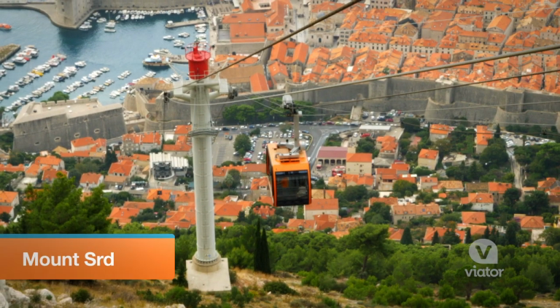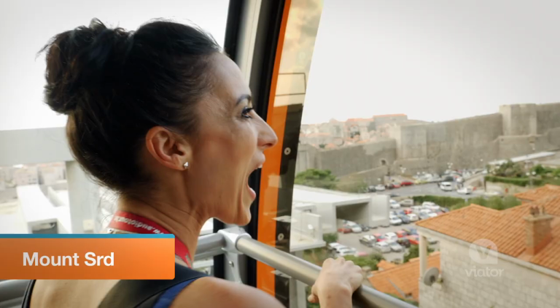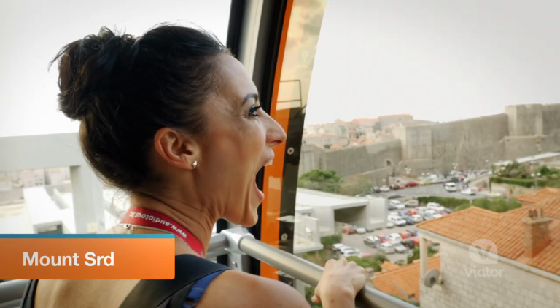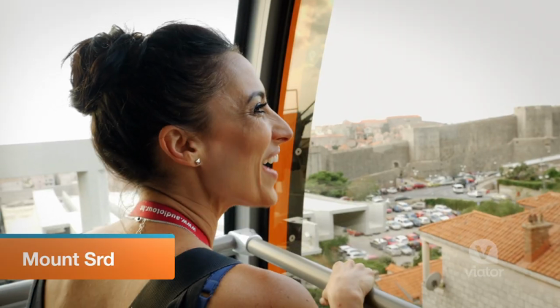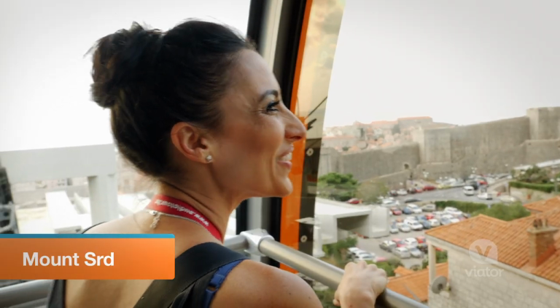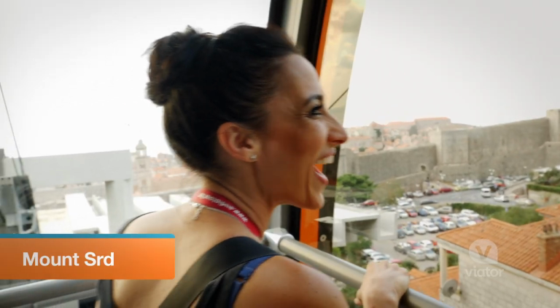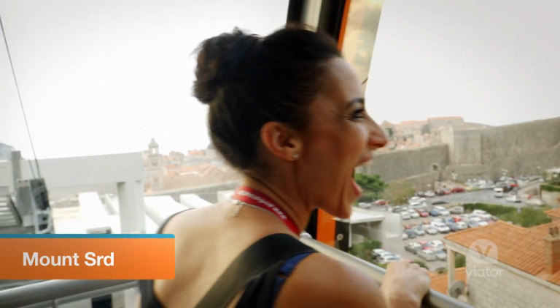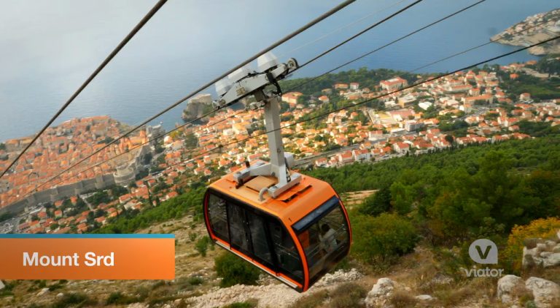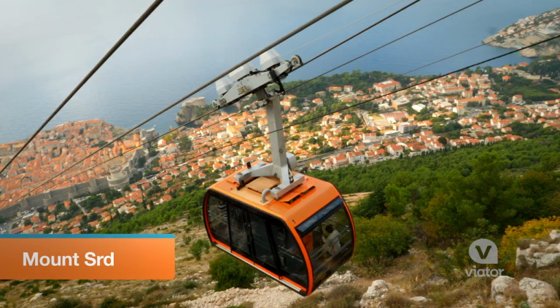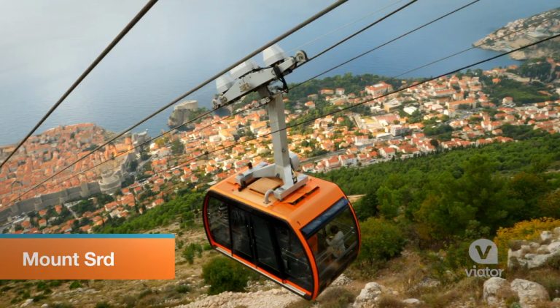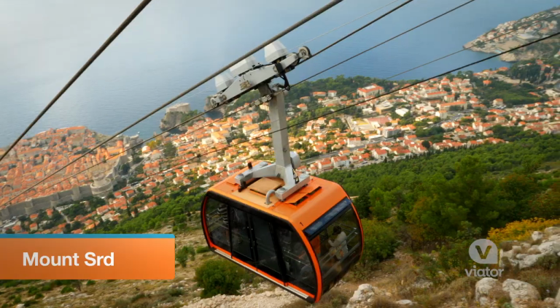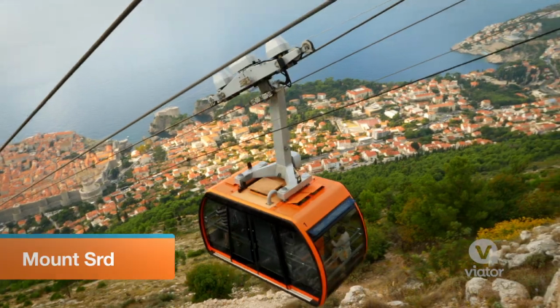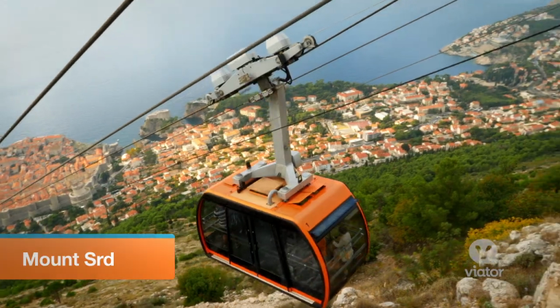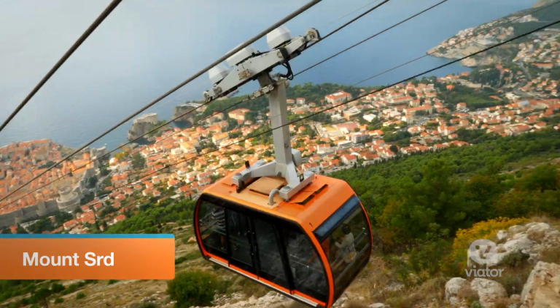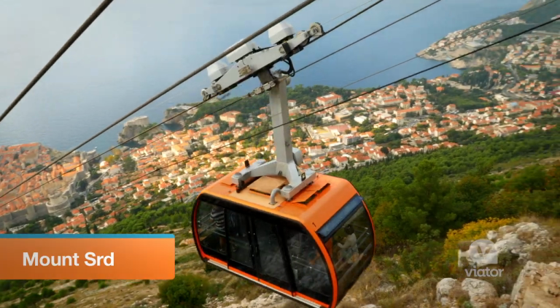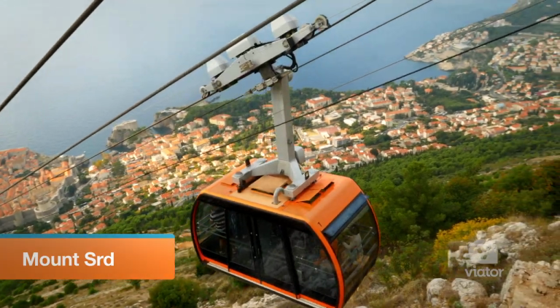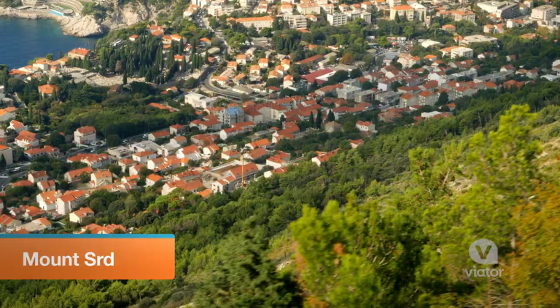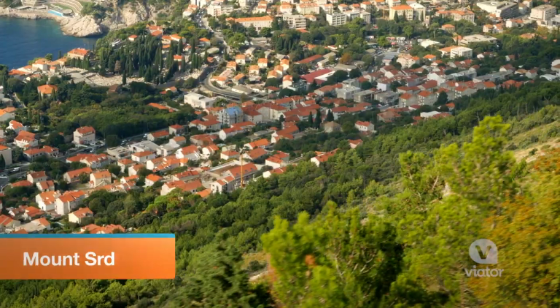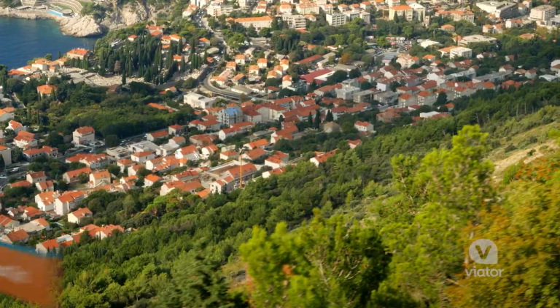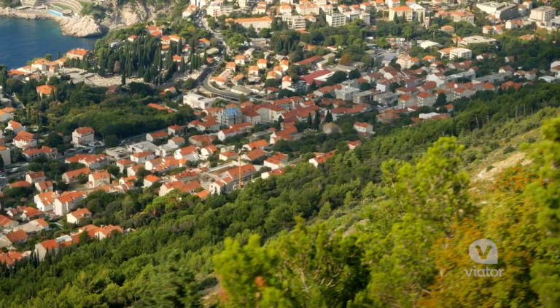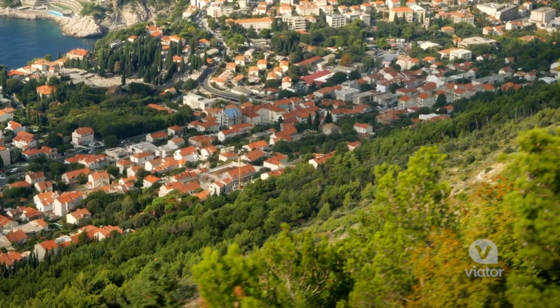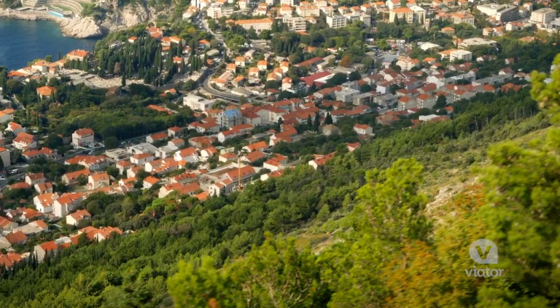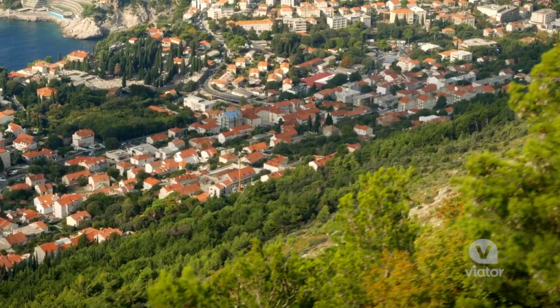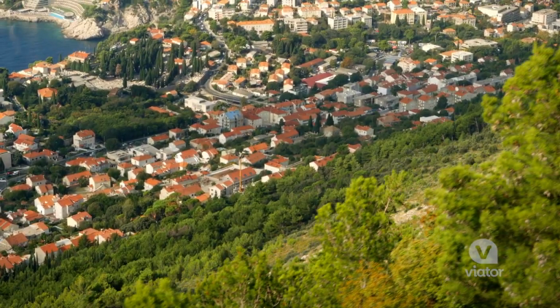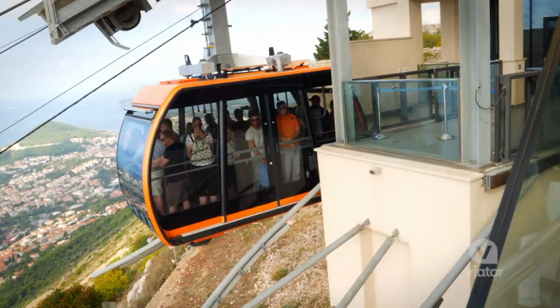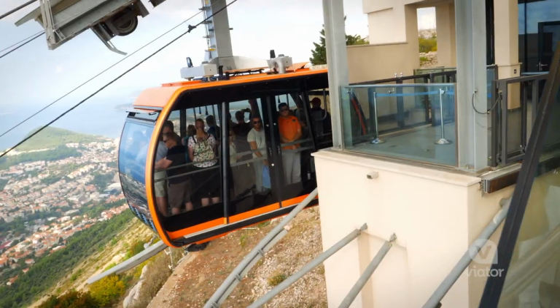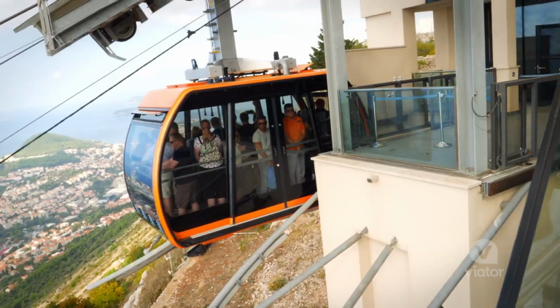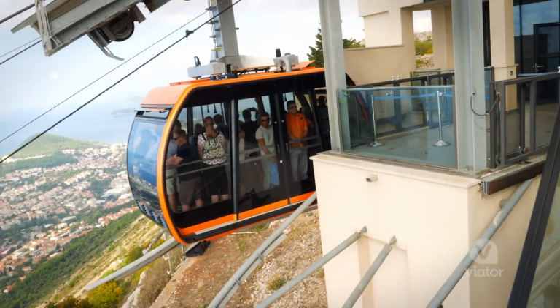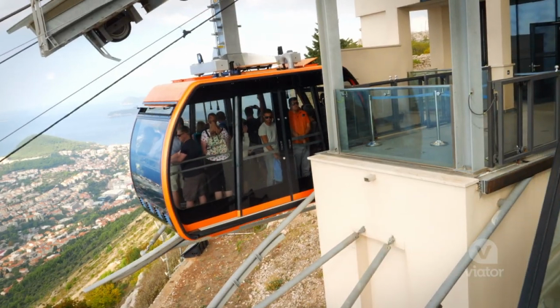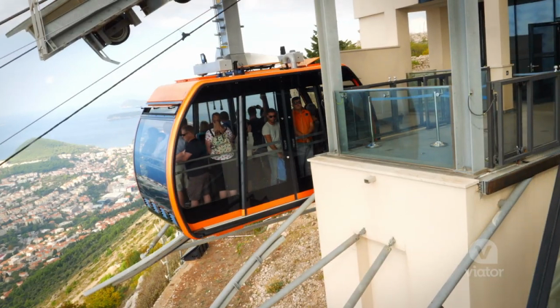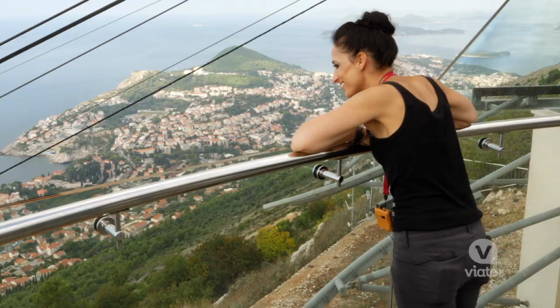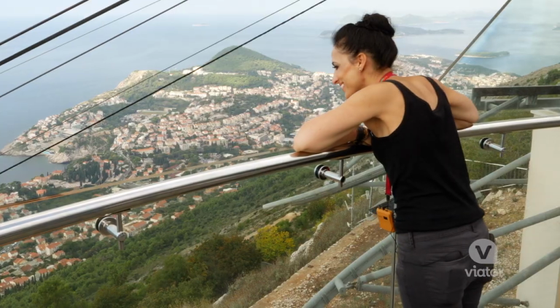Wow! And for panoramic views of Old Town, take a four-minute cable car ride up Mount Cerd.